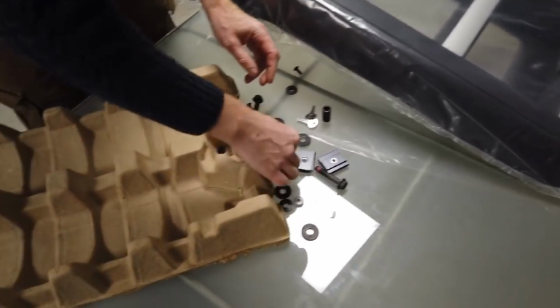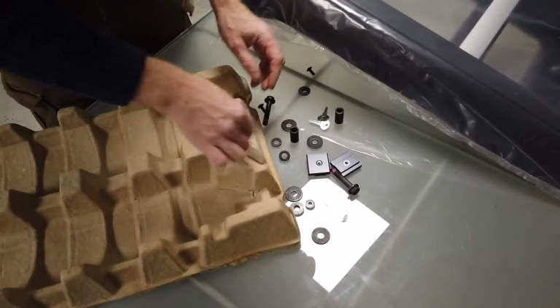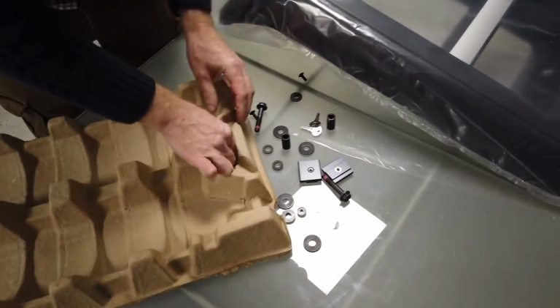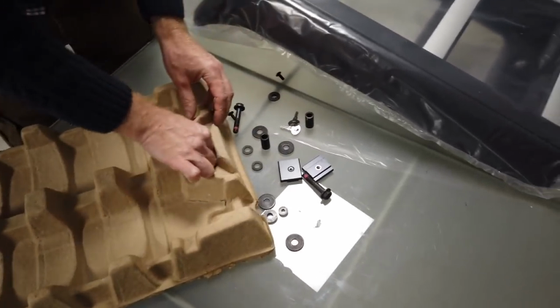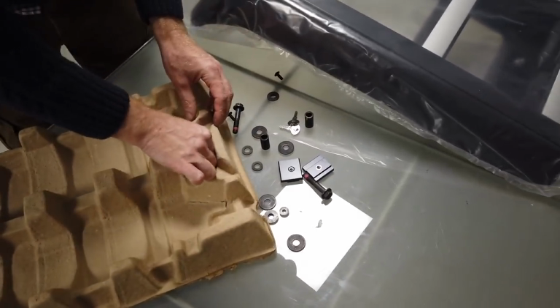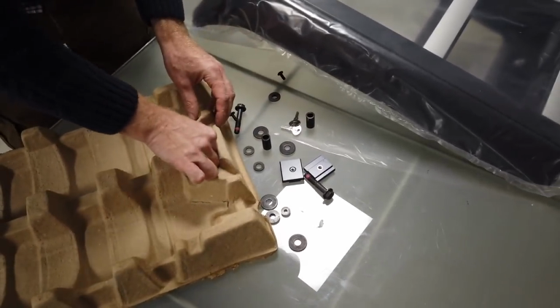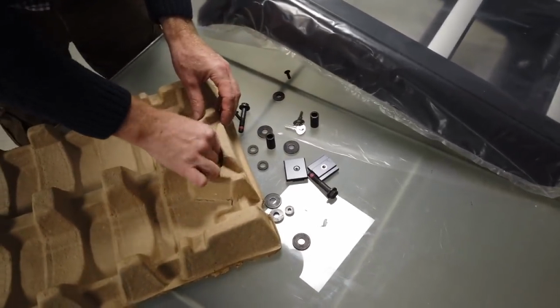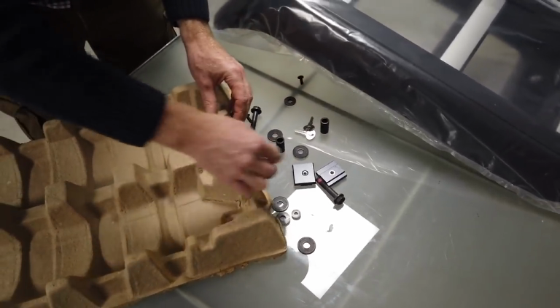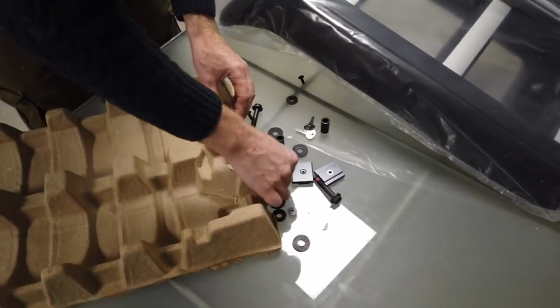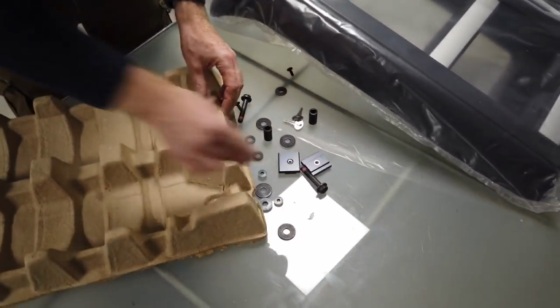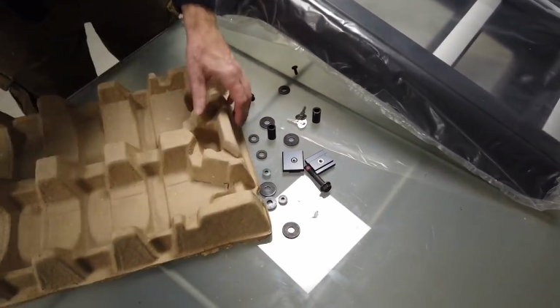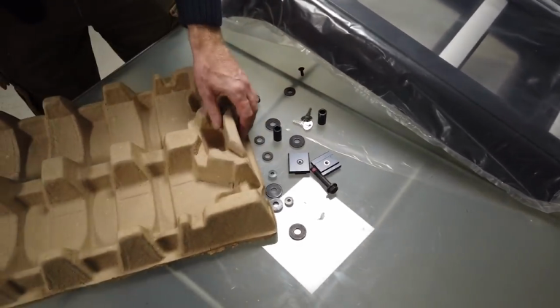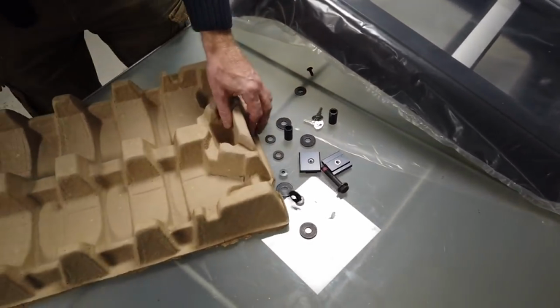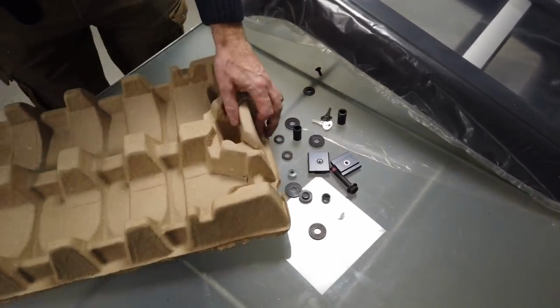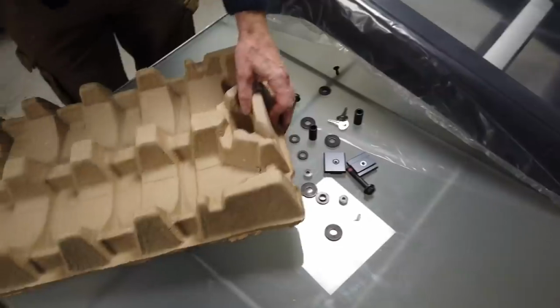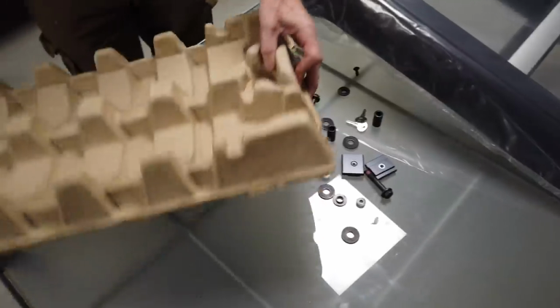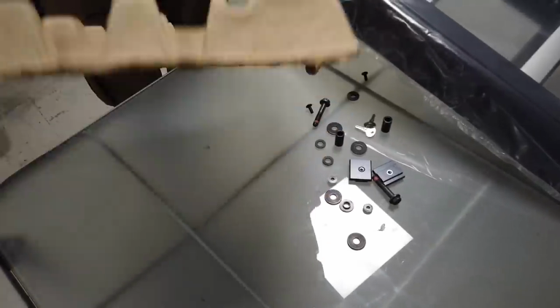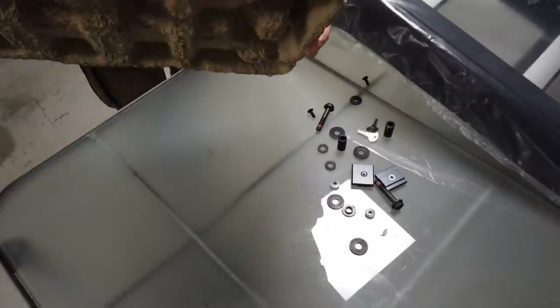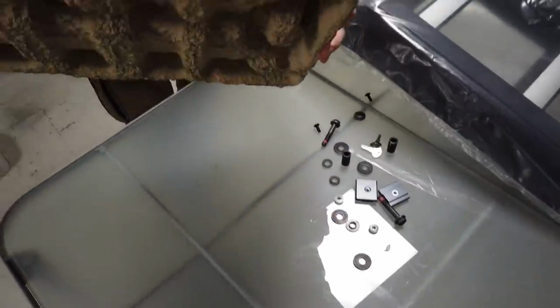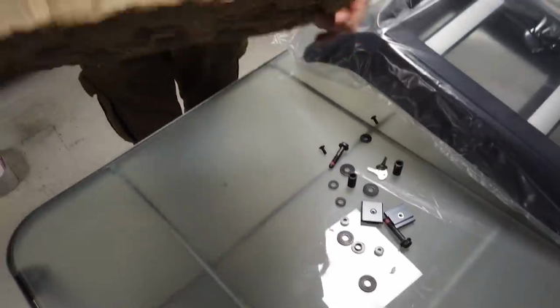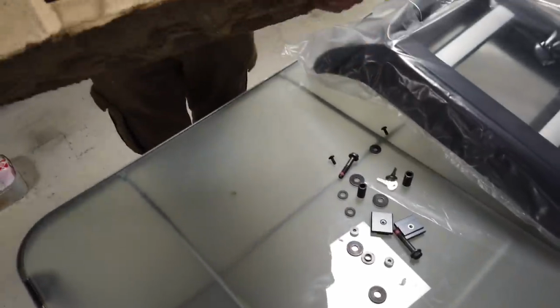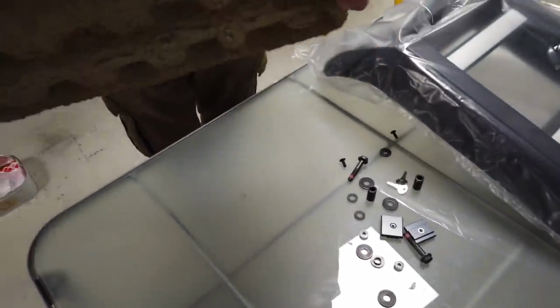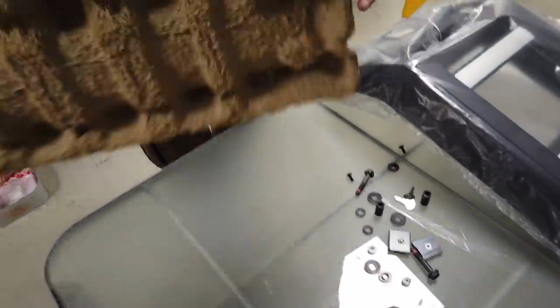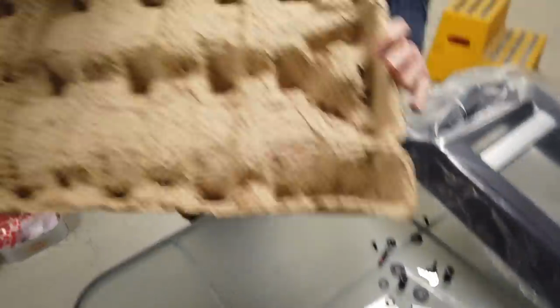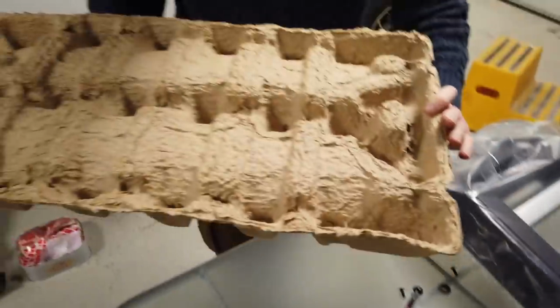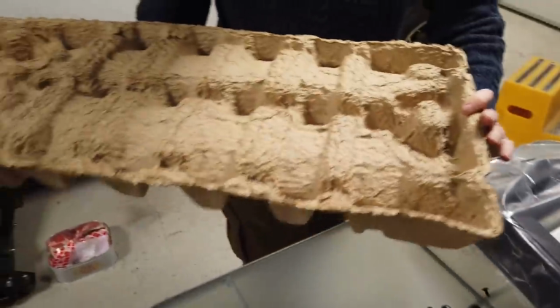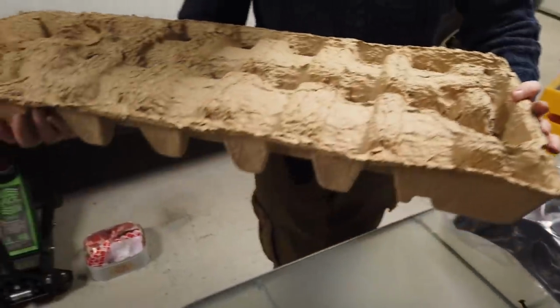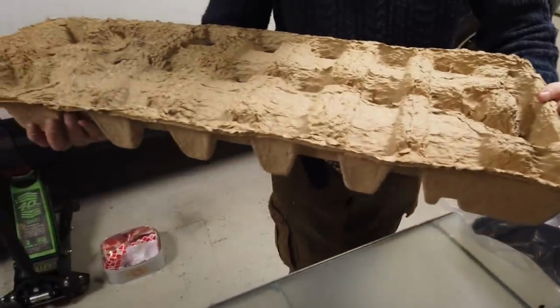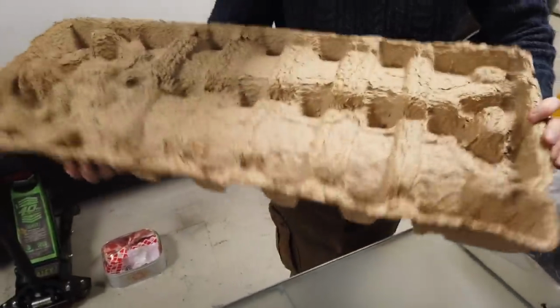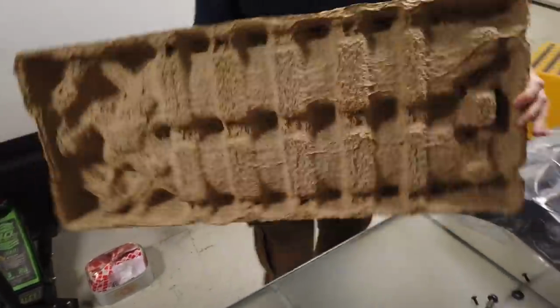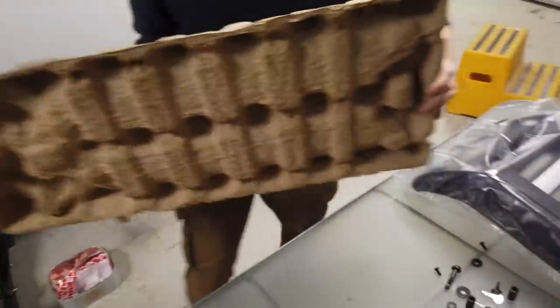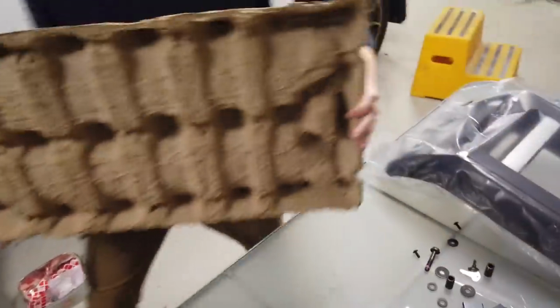Right, there we go - we think we've got everything. Right then, there you go, it's good. I do like the packing - well done.